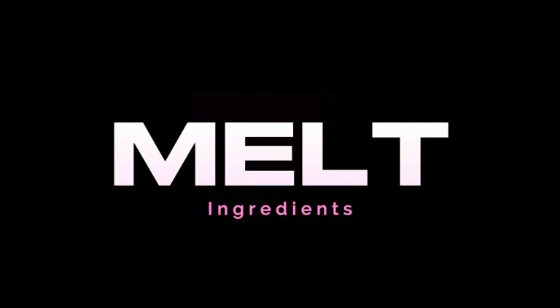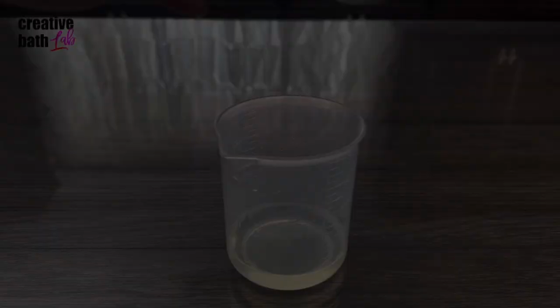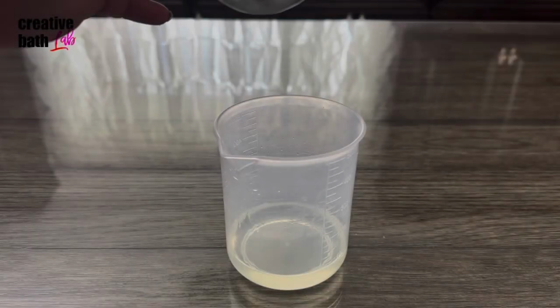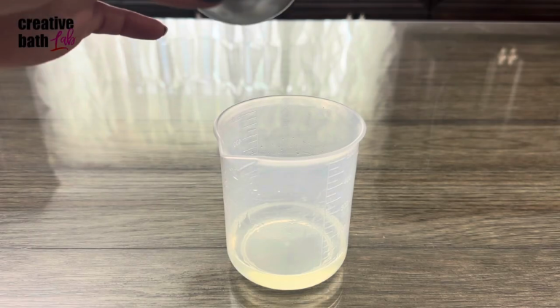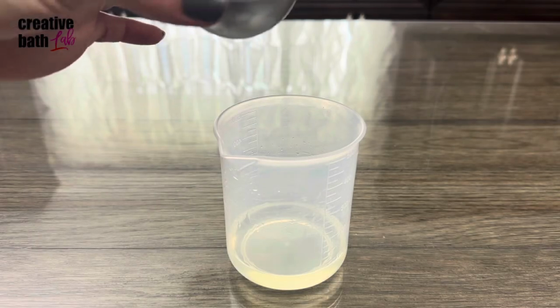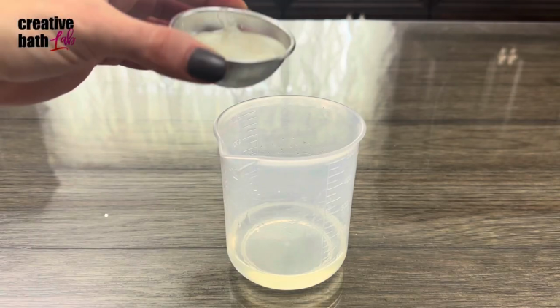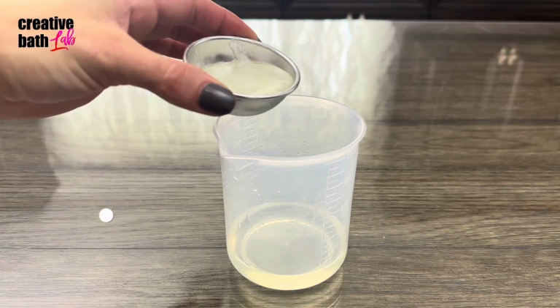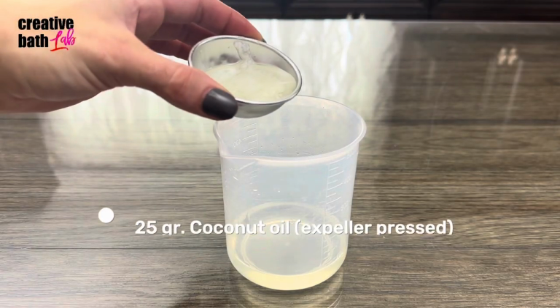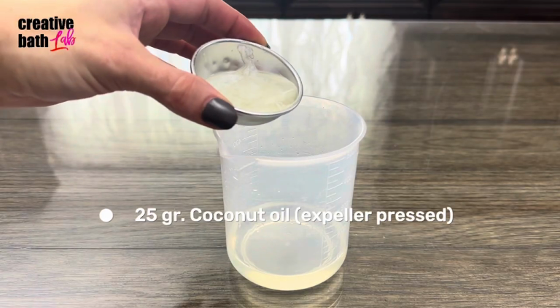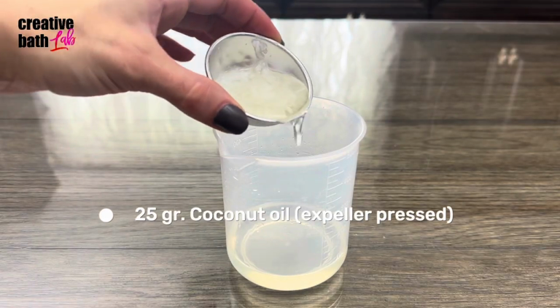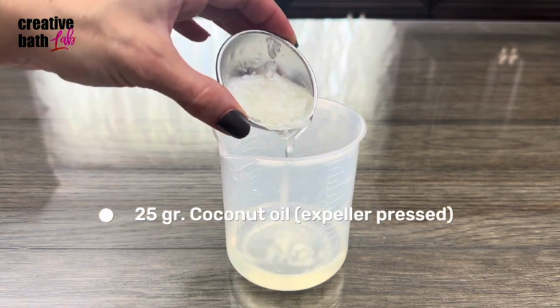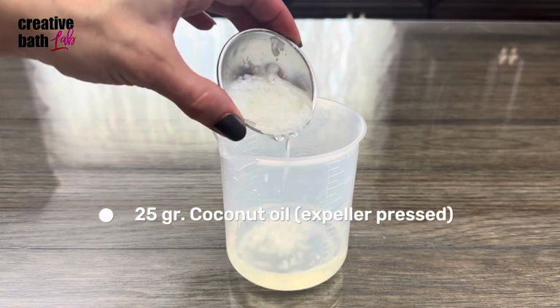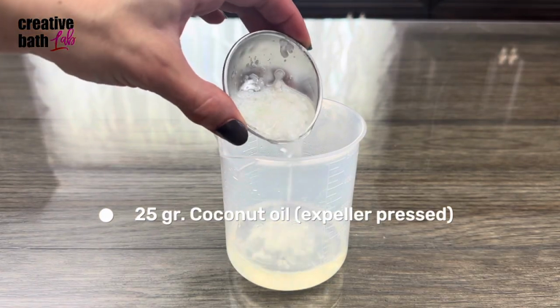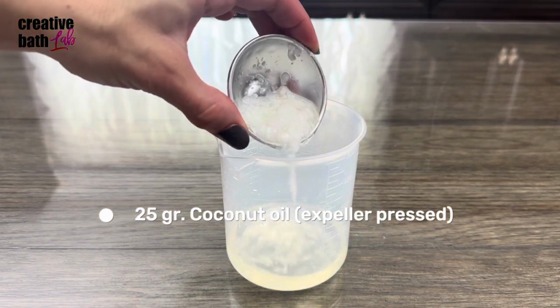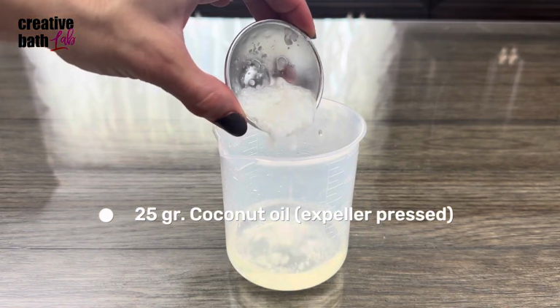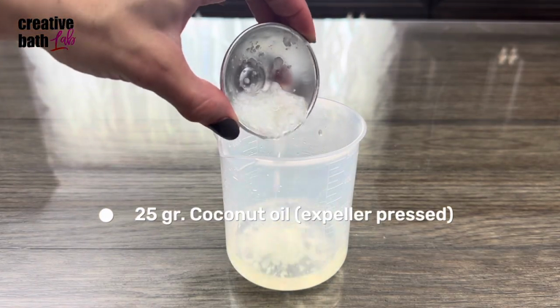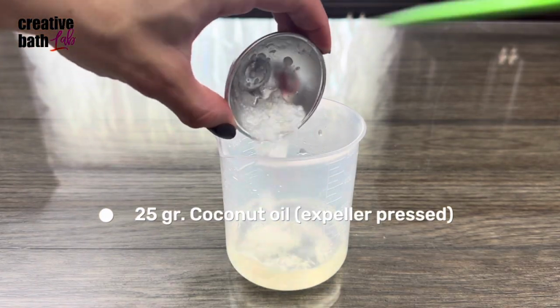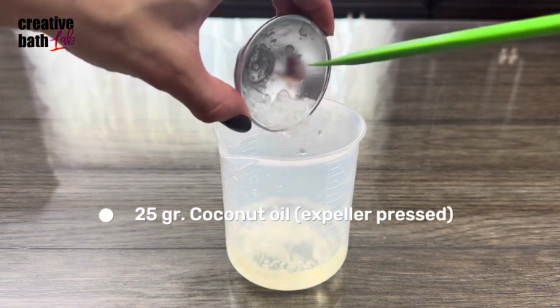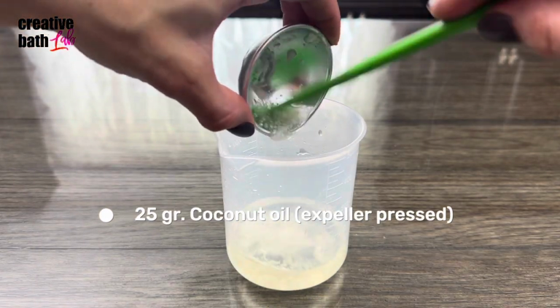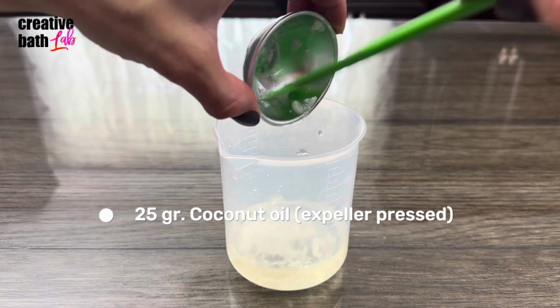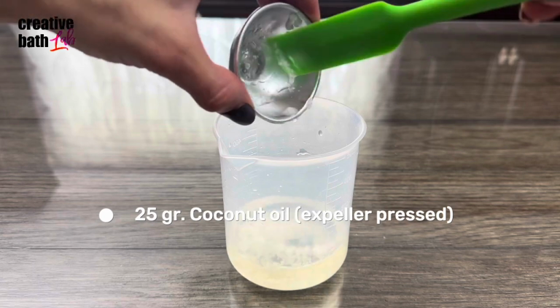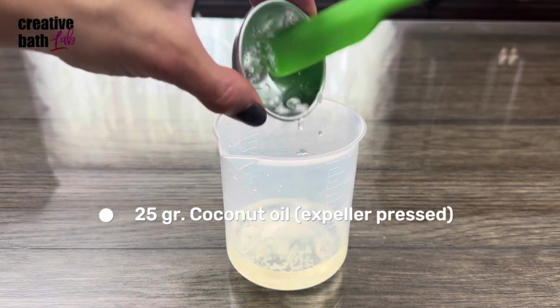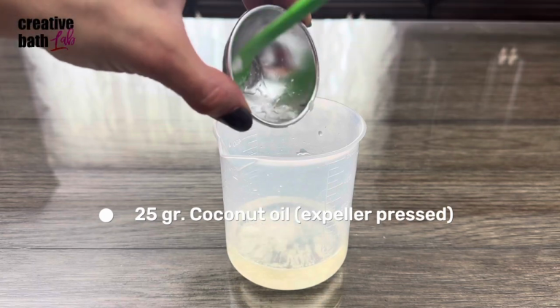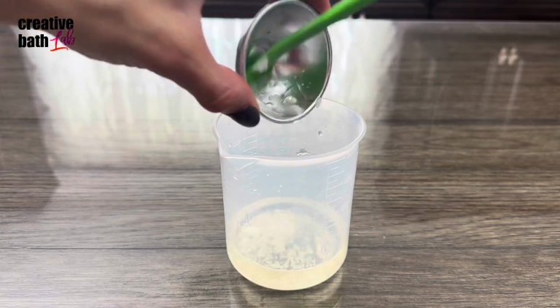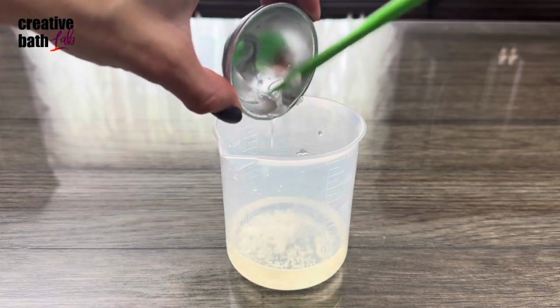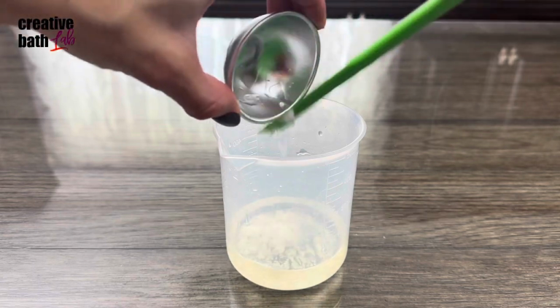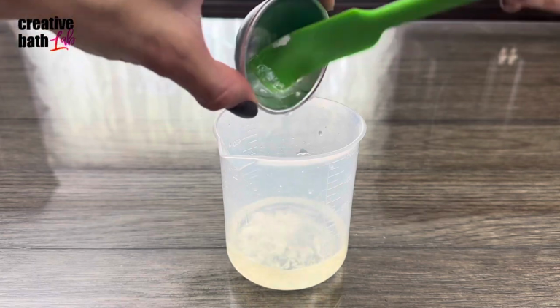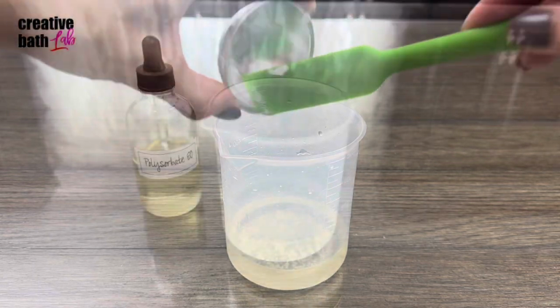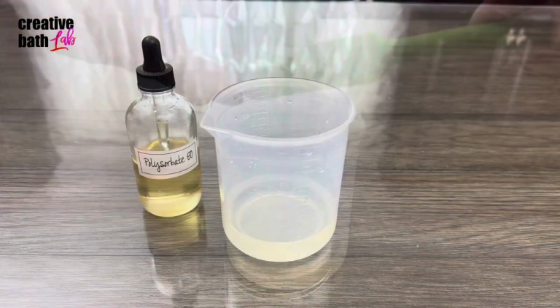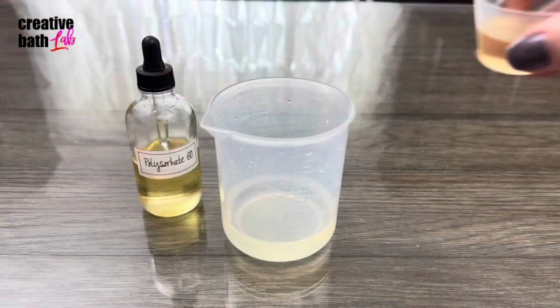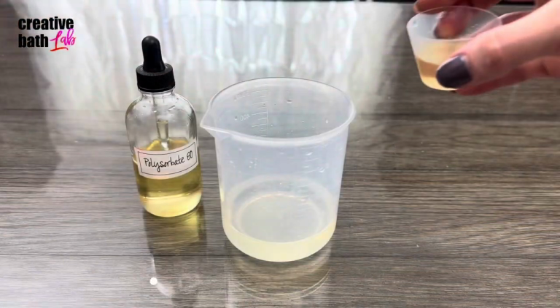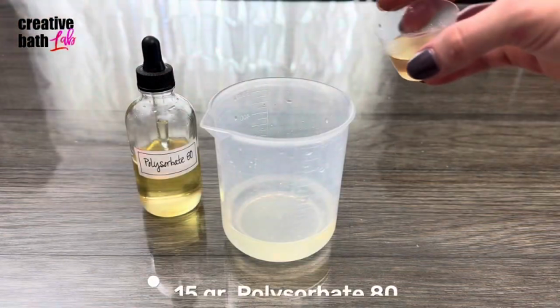The coconut oil is supposed to be solid at room temperature, but my AC broke, so it melted.